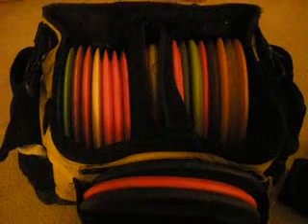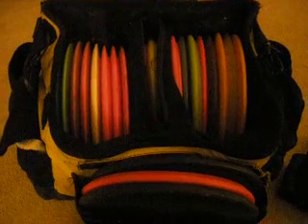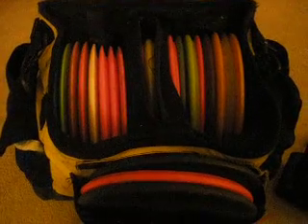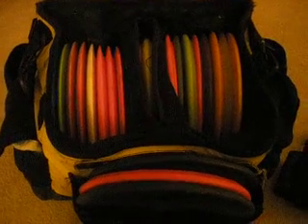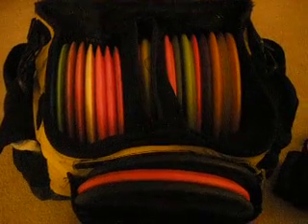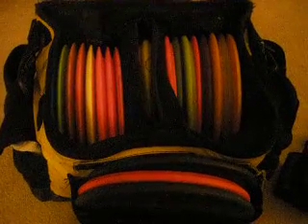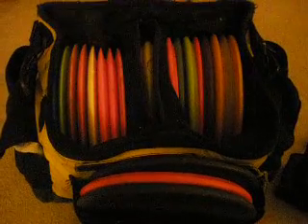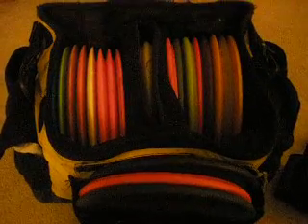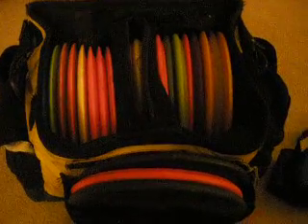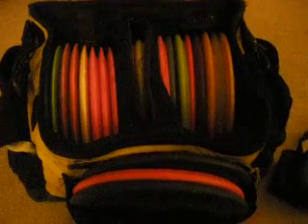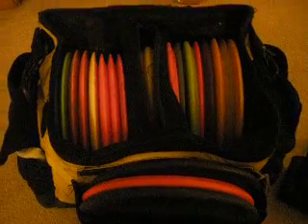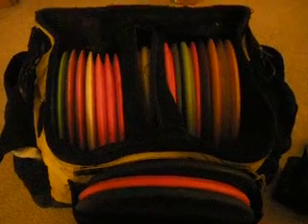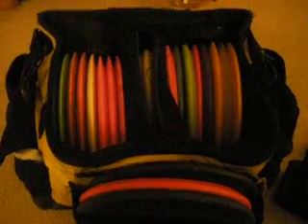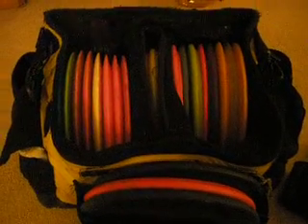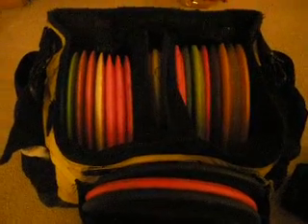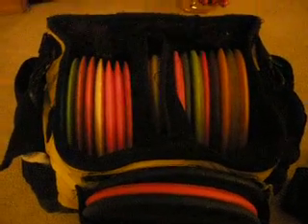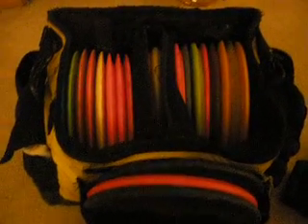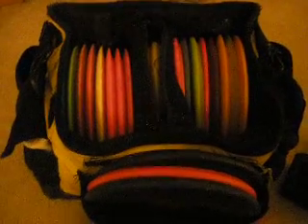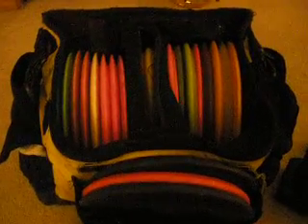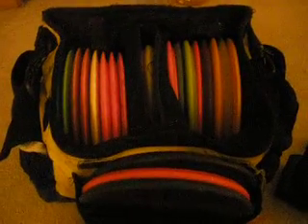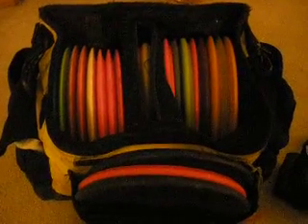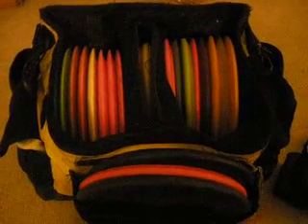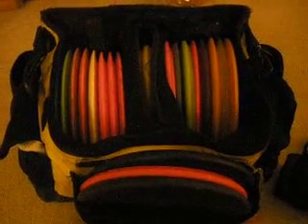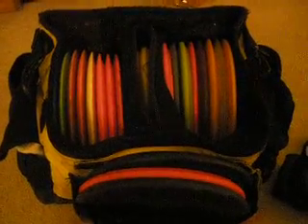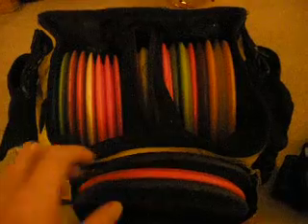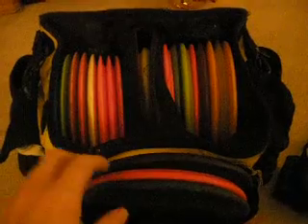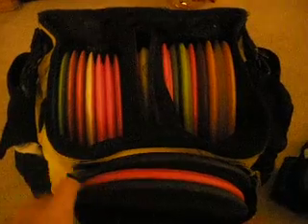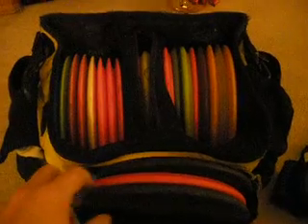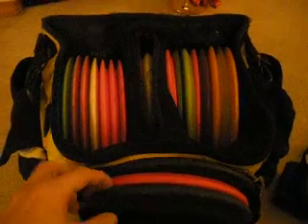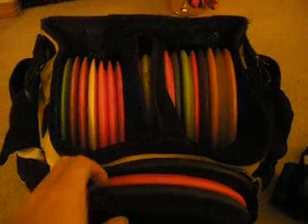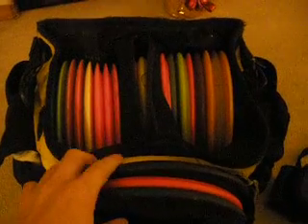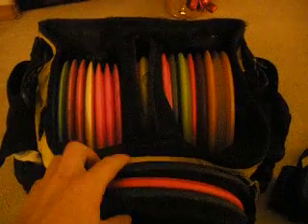Hey guys, GeneralSkills here. Time to do an in-the-bag segment. Let's post it up.